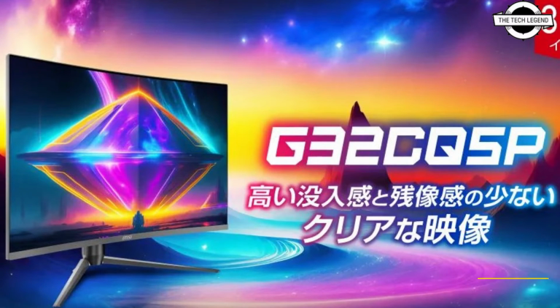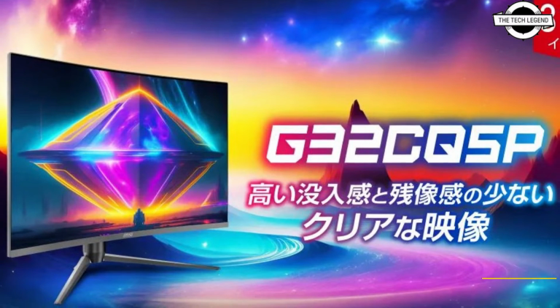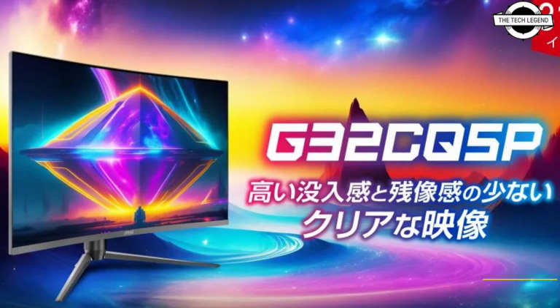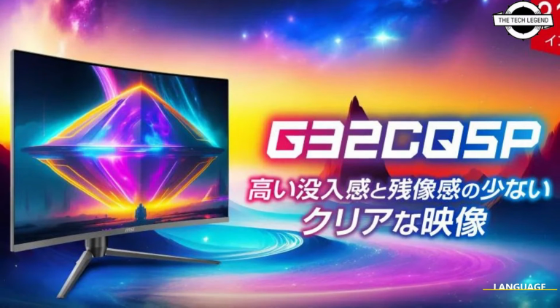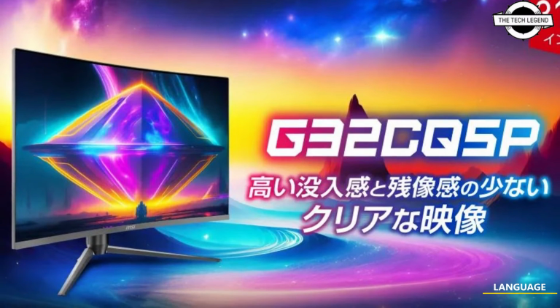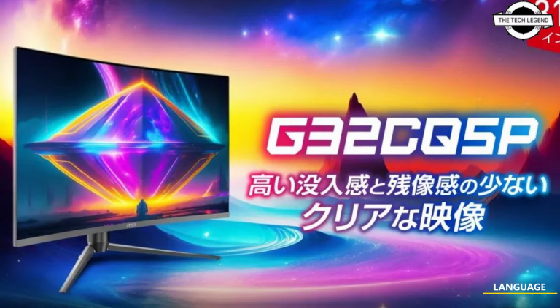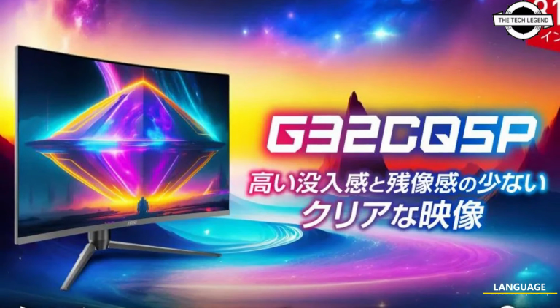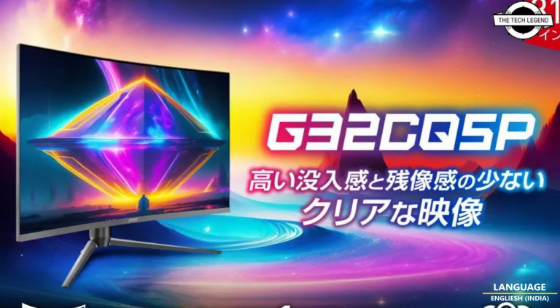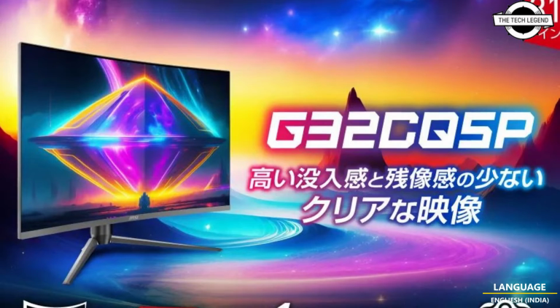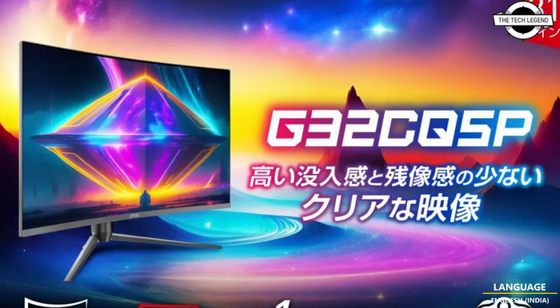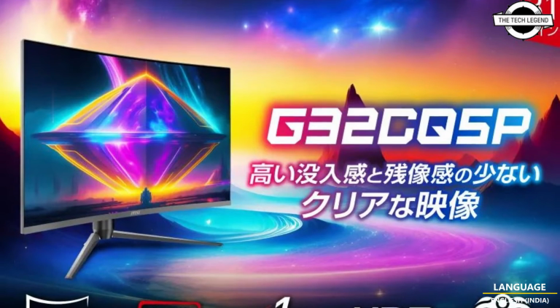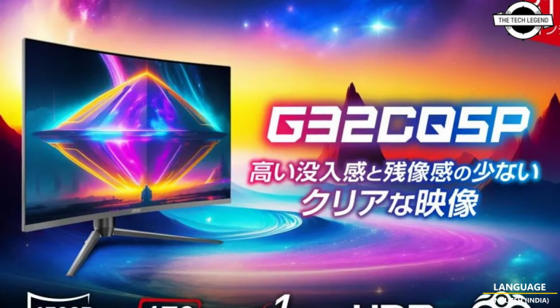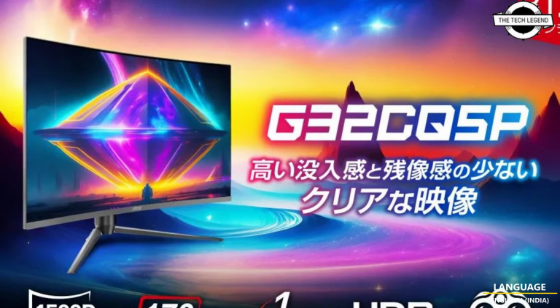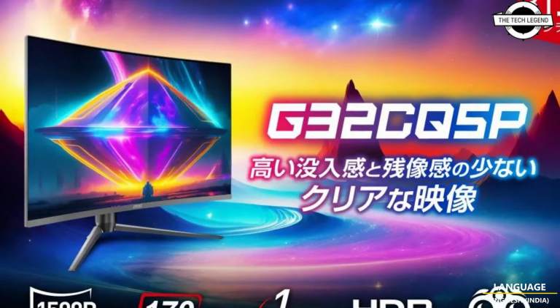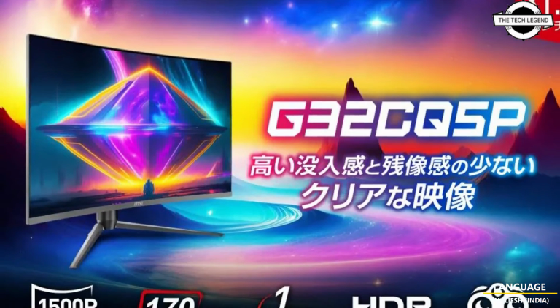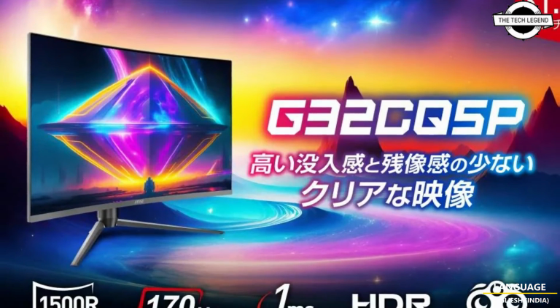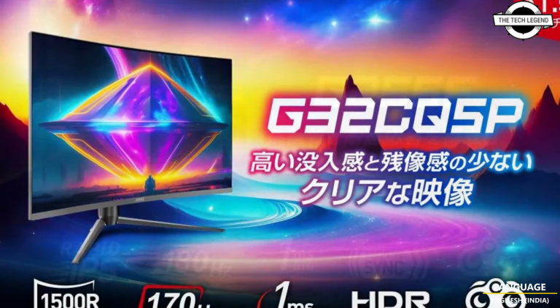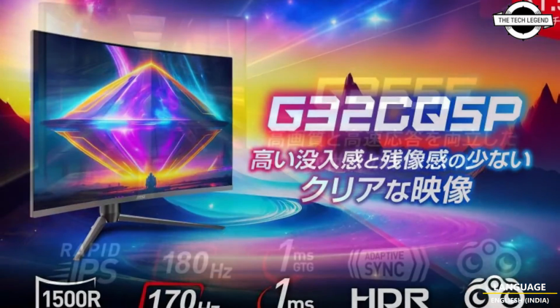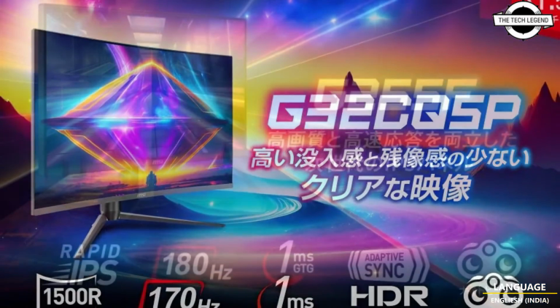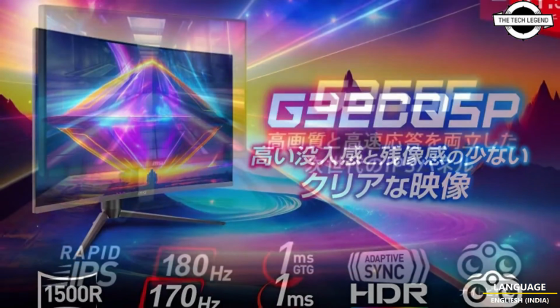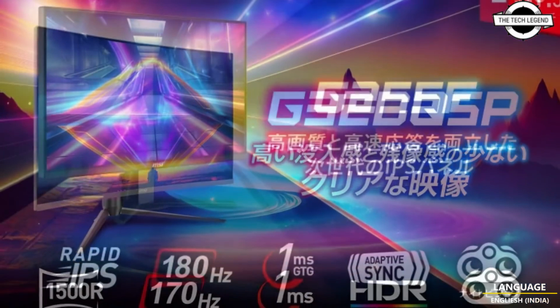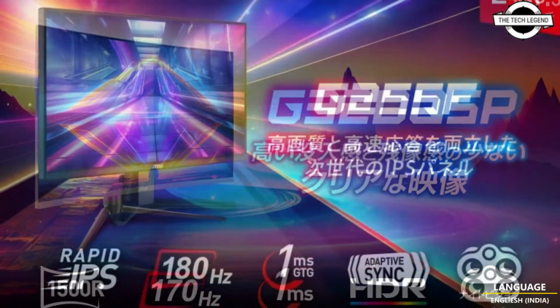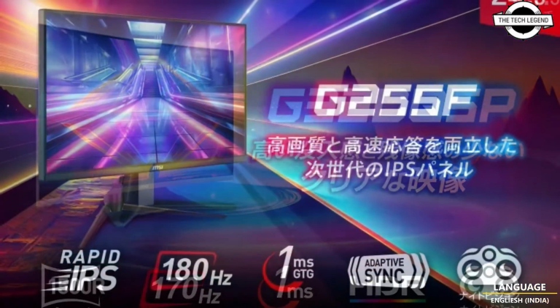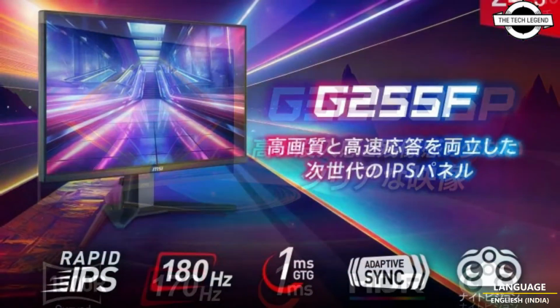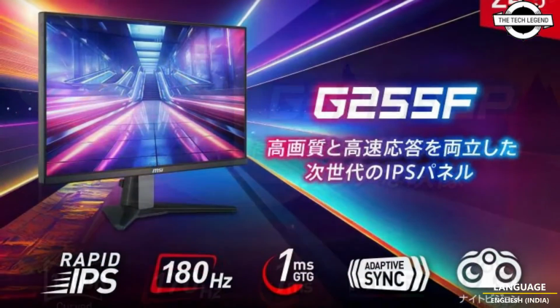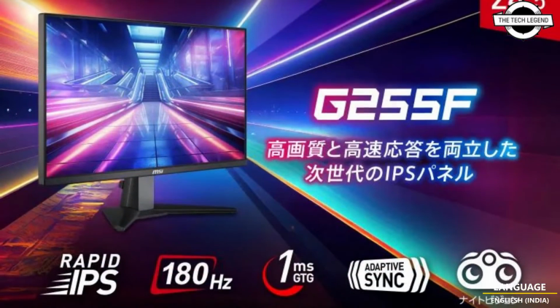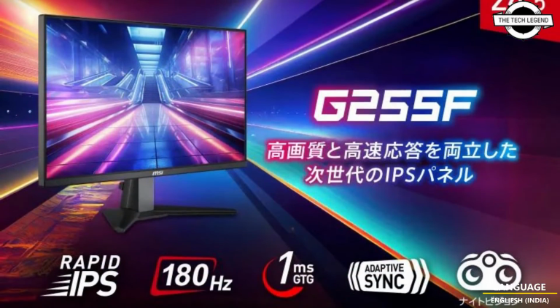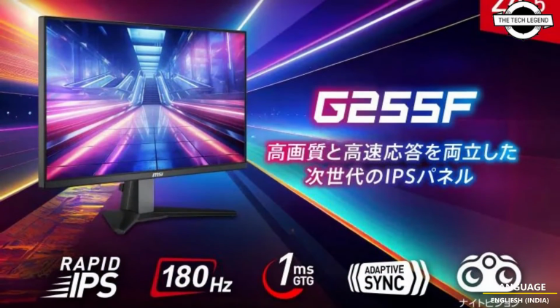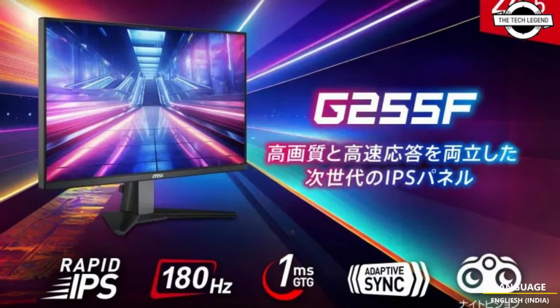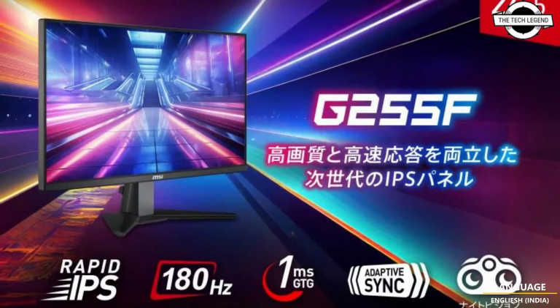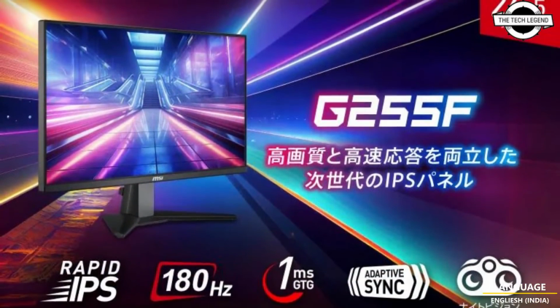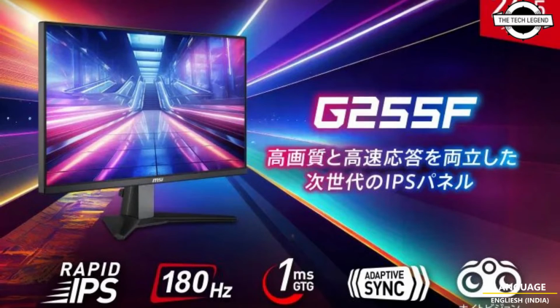Hello friends, welcome to the Techly Zen channel. Today I will talk about MSI's new LCD display models.